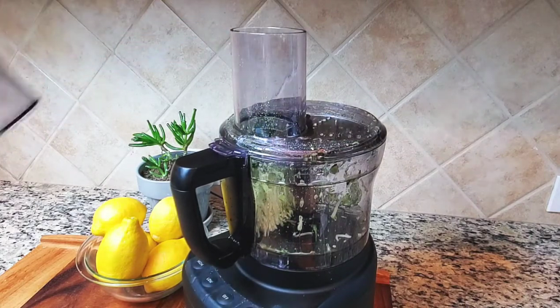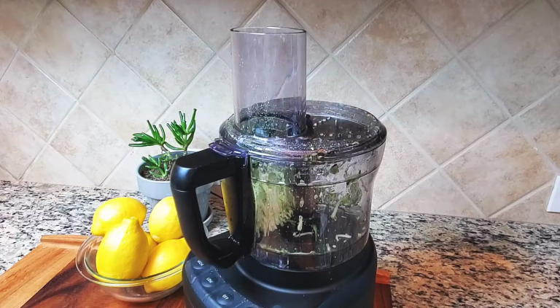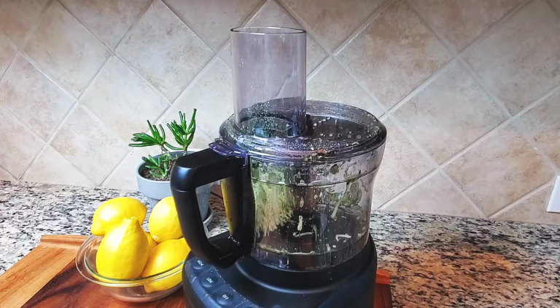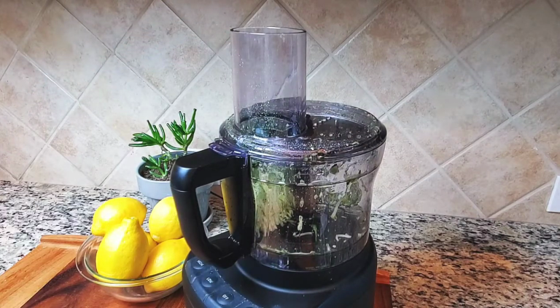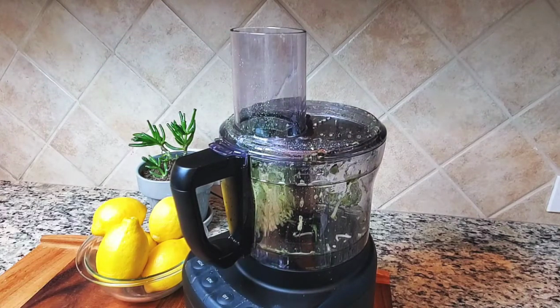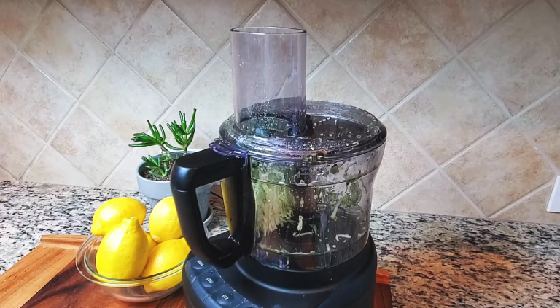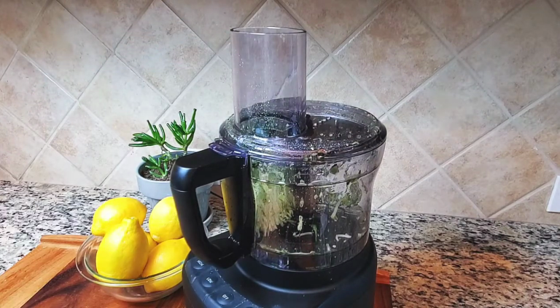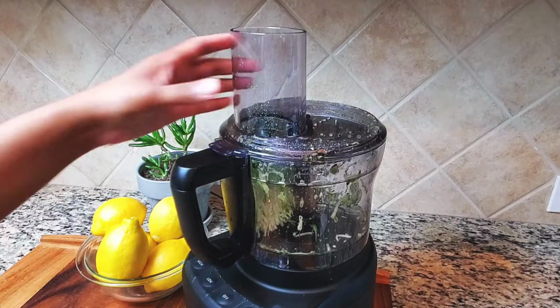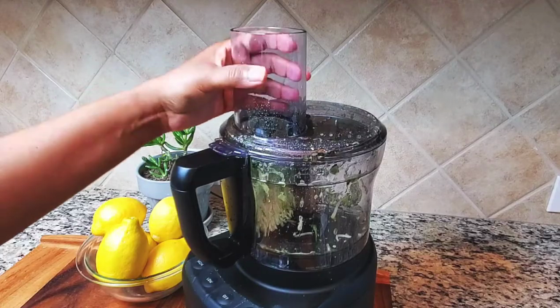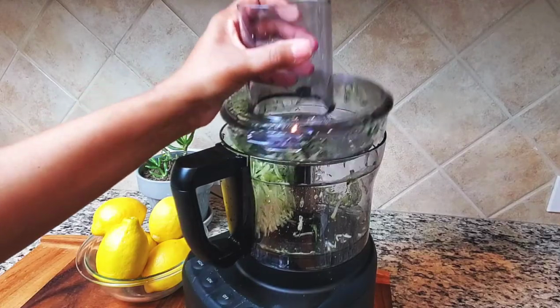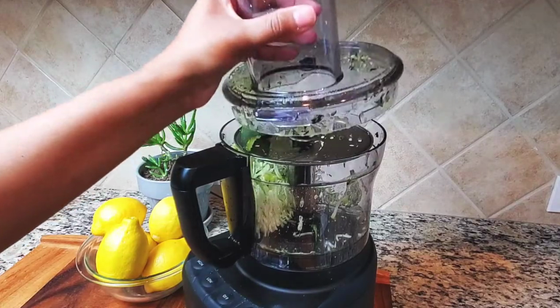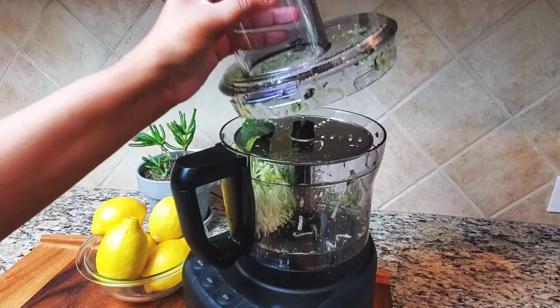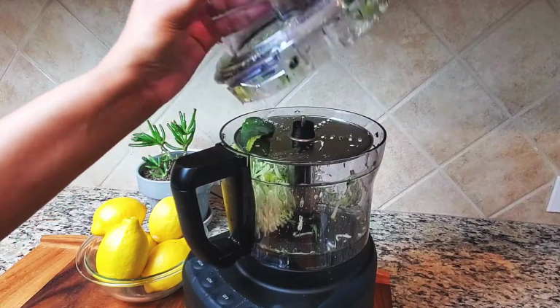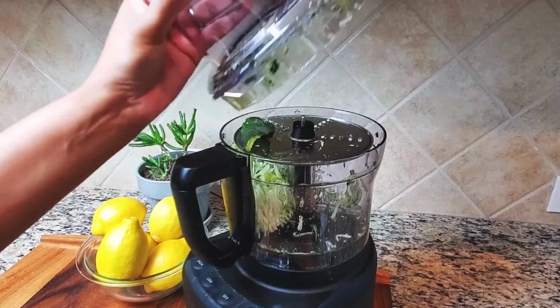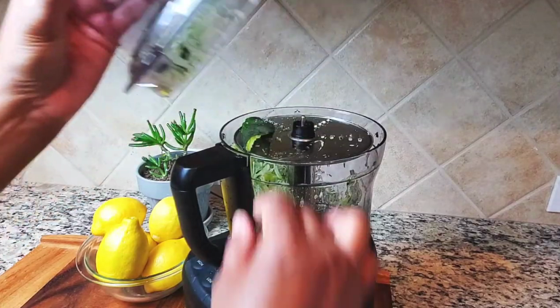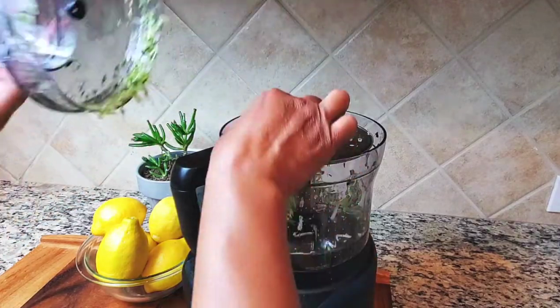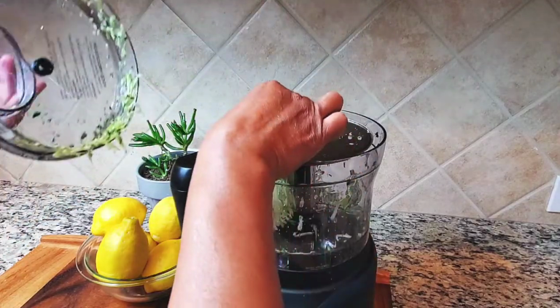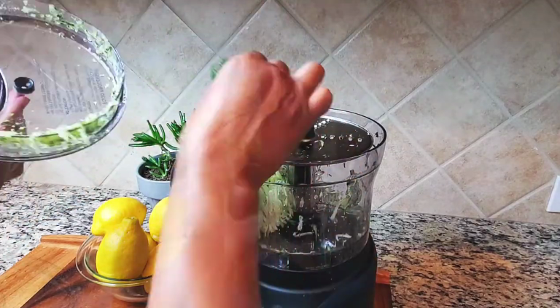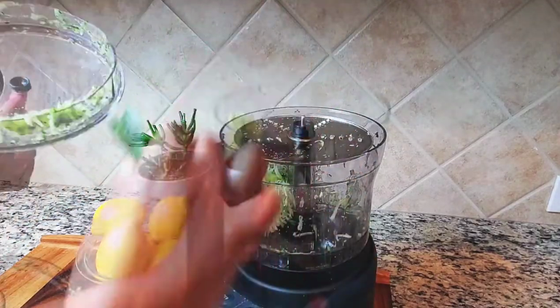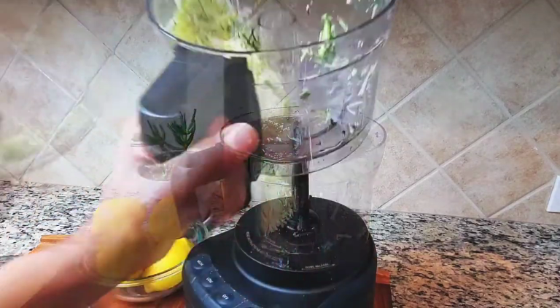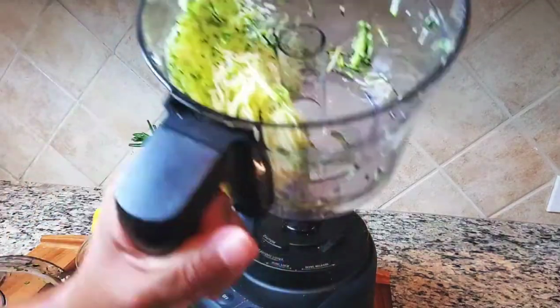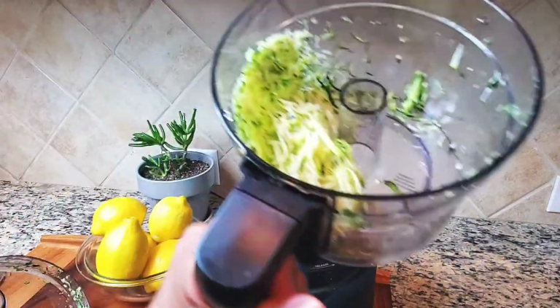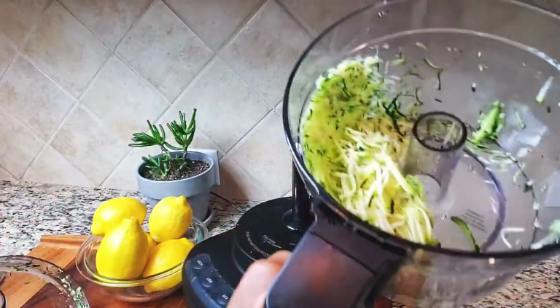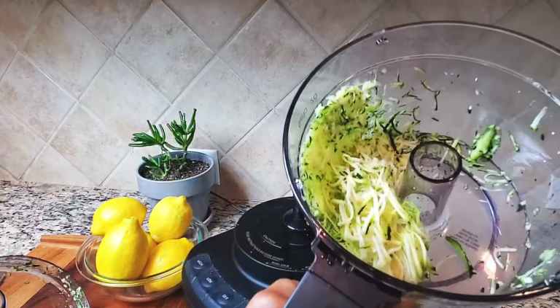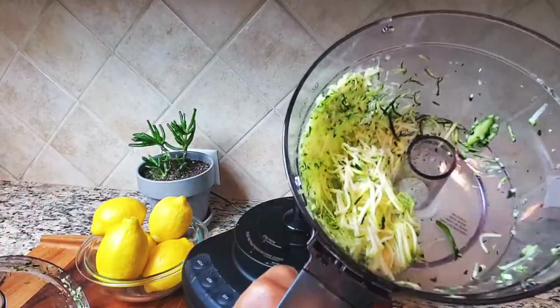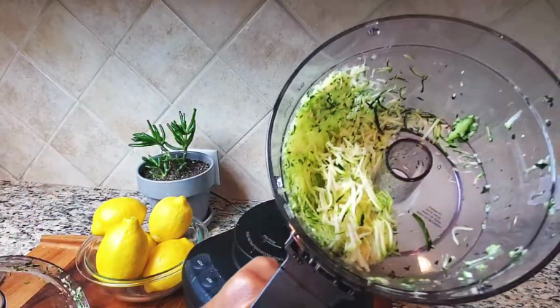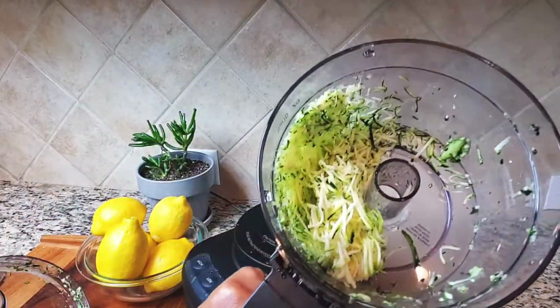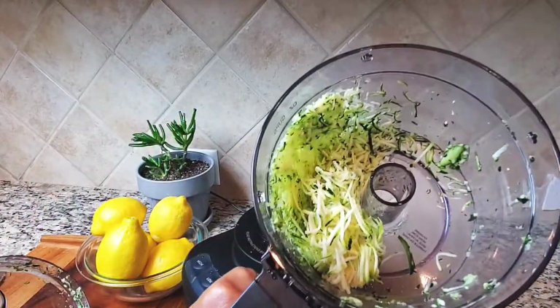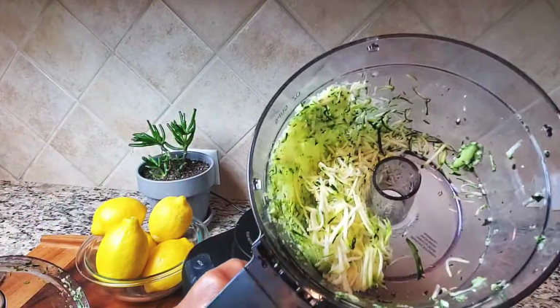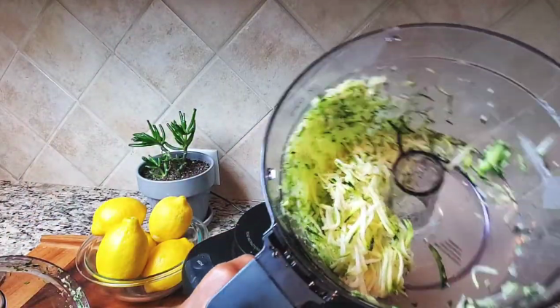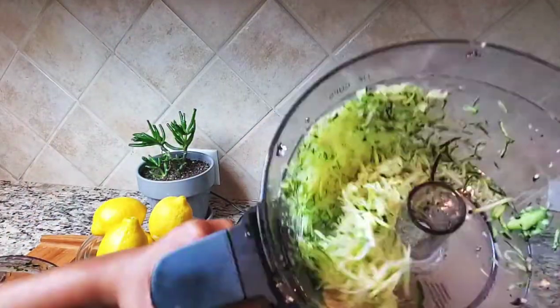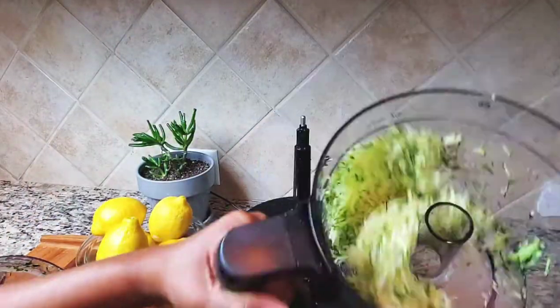If you don't have a food processor to shred your zucchini, you can use a handheld grater to shred your zucchini like this.